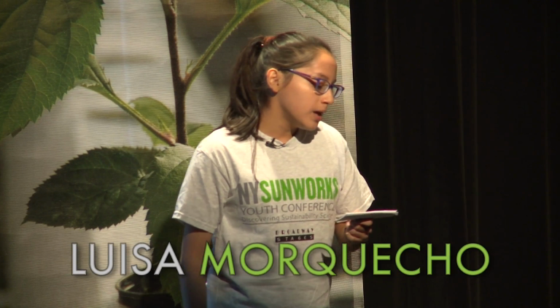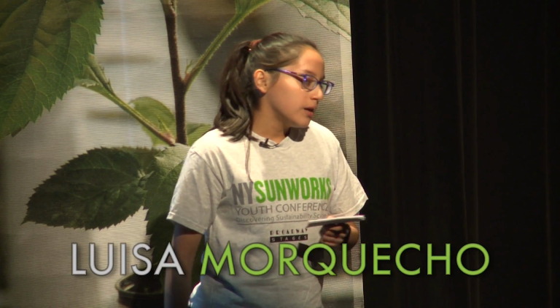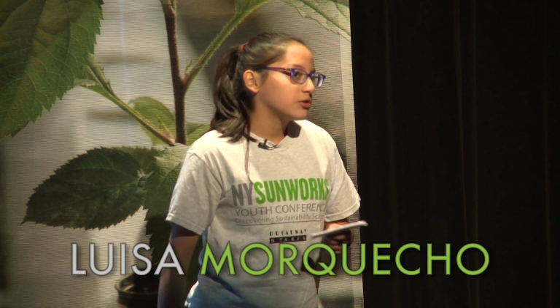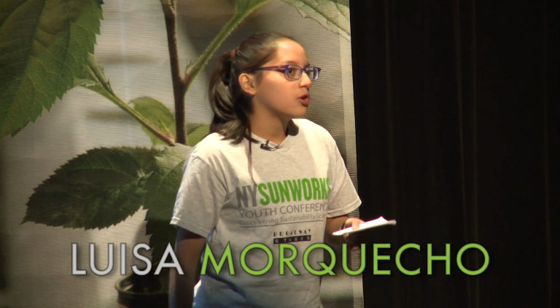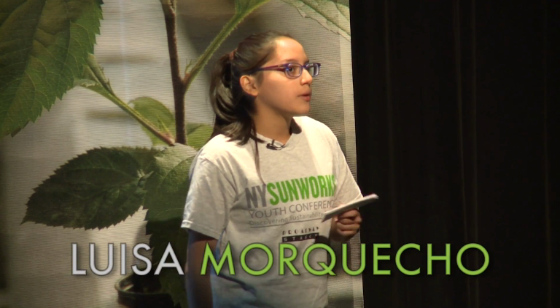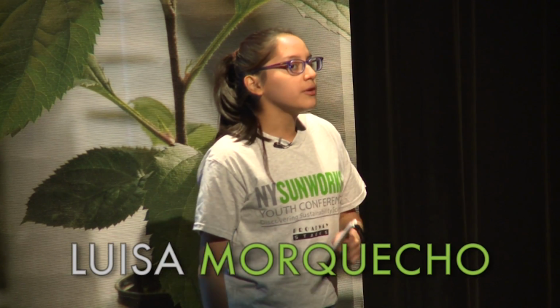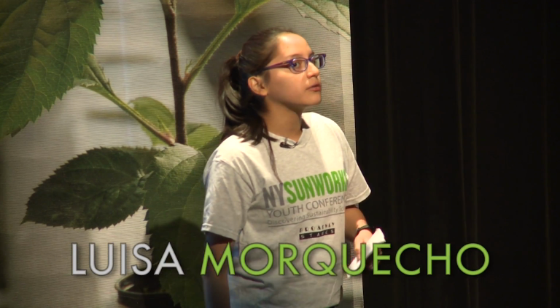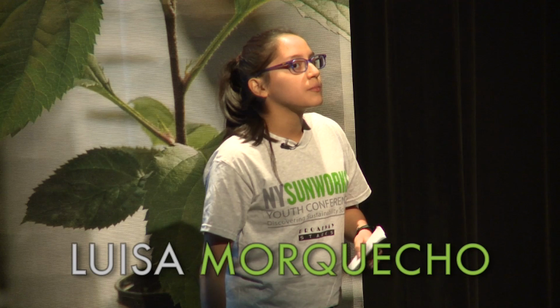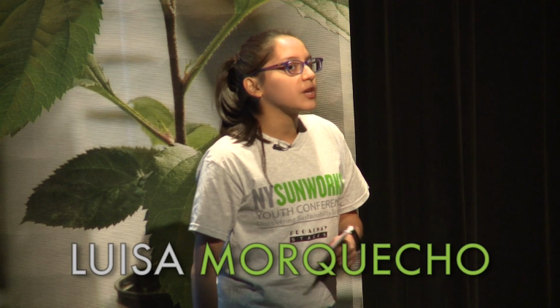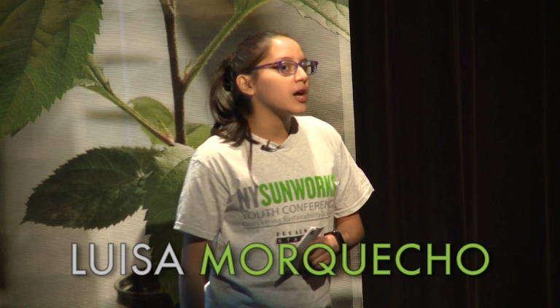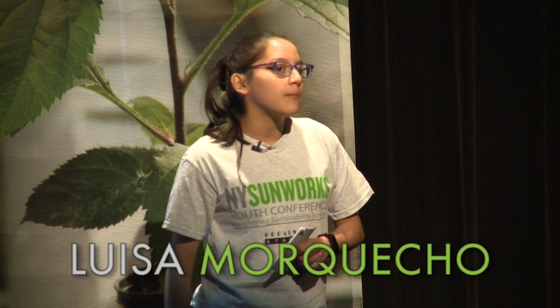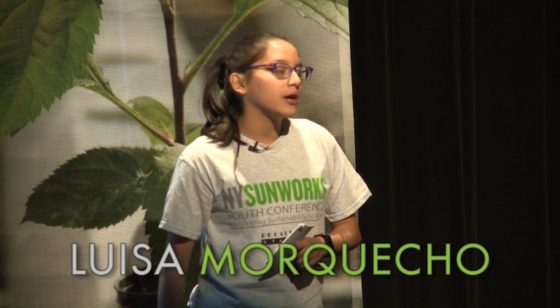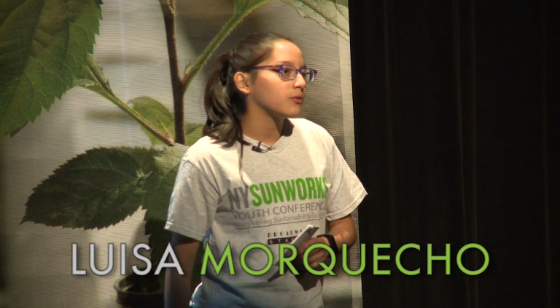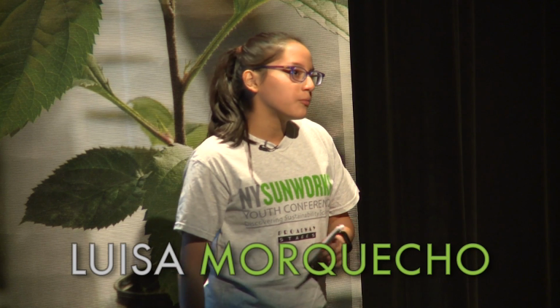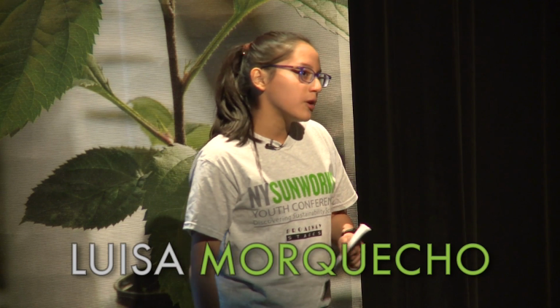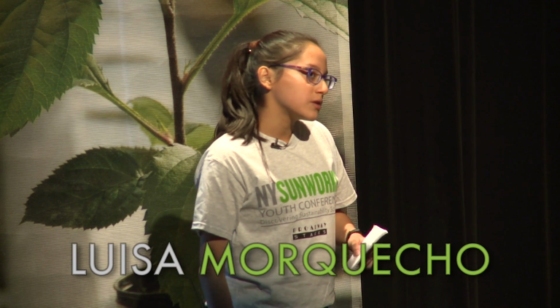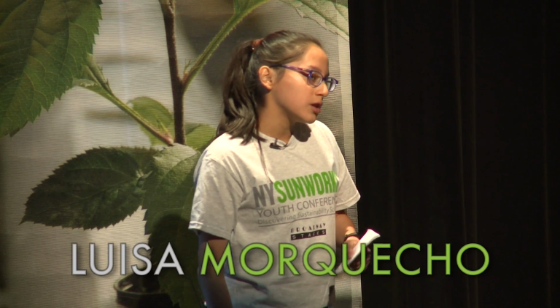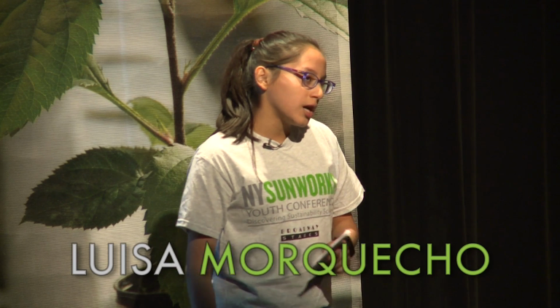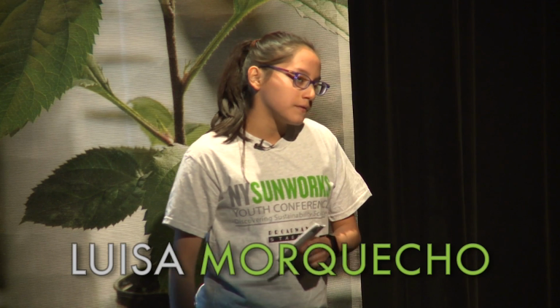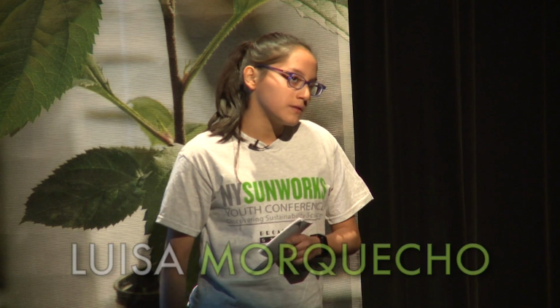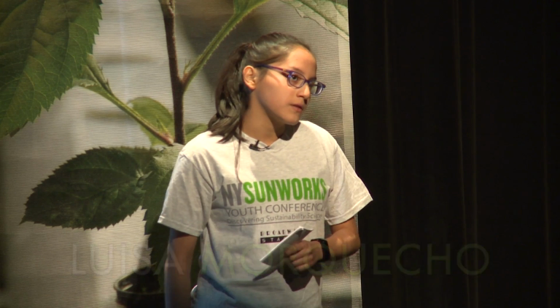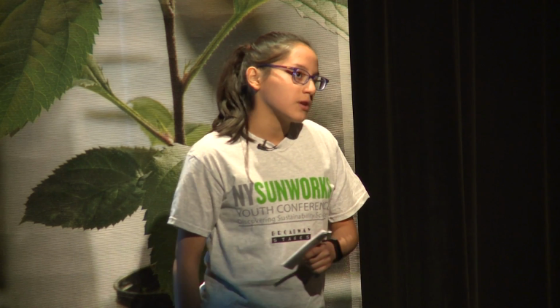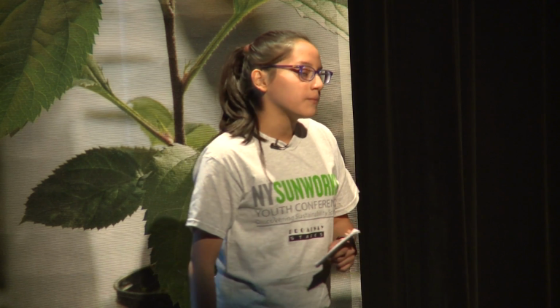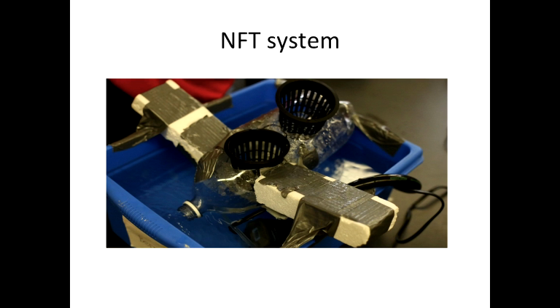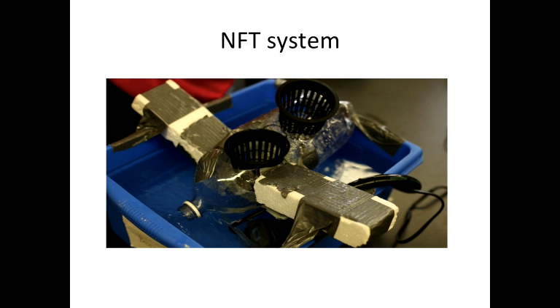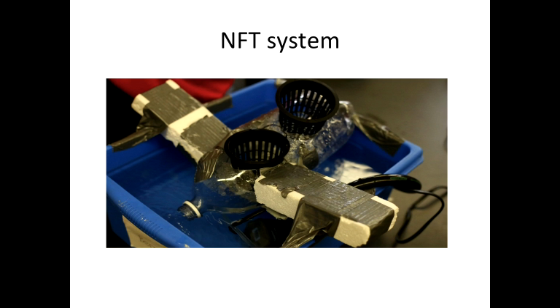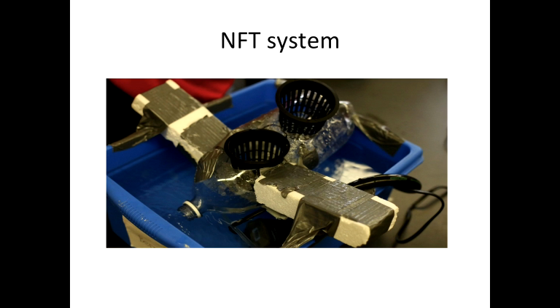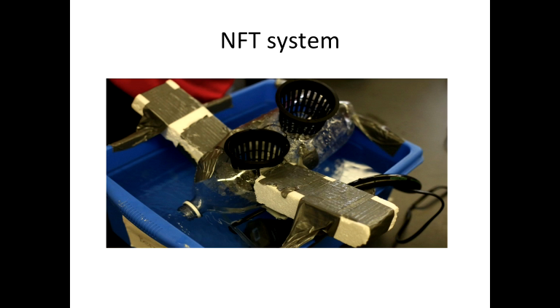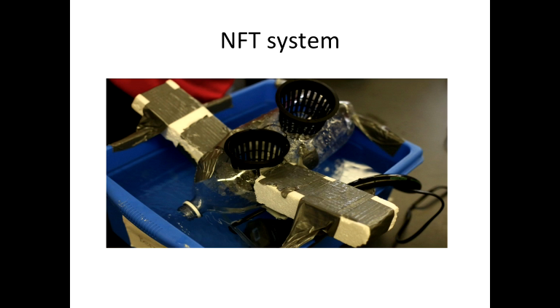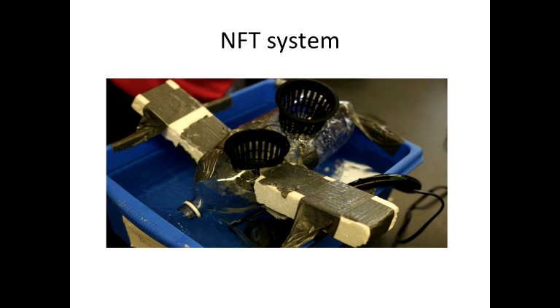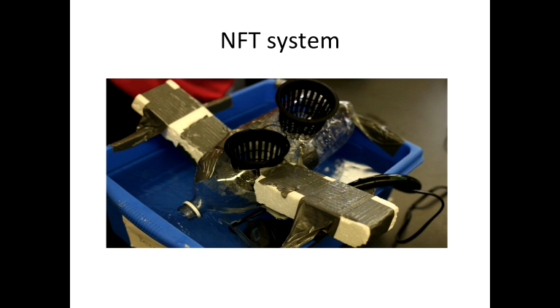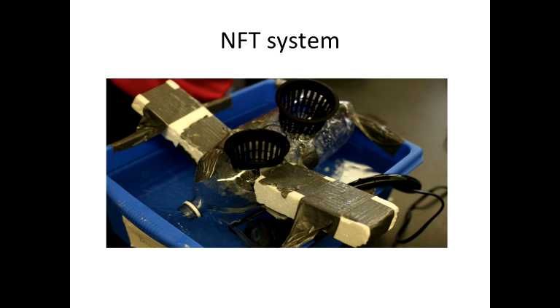We were in groups and my group was the NFT system. That's nutrient film technique.